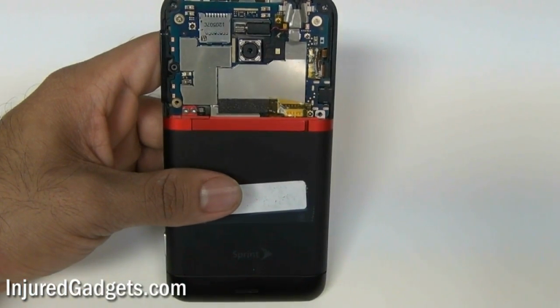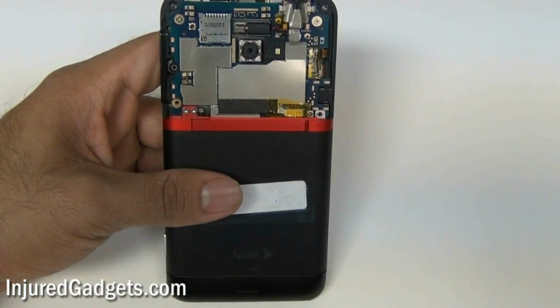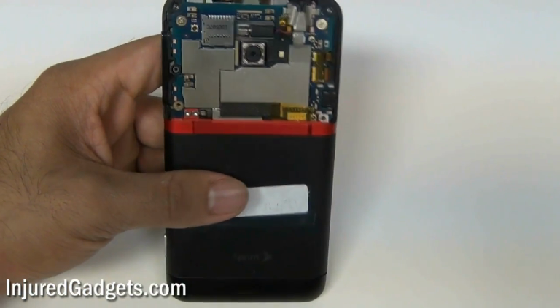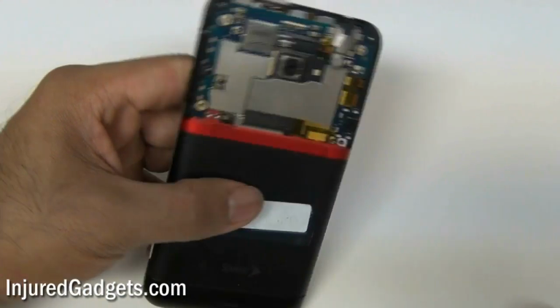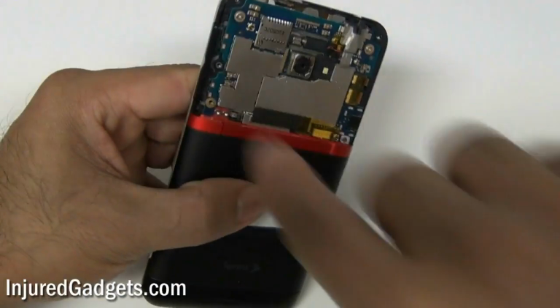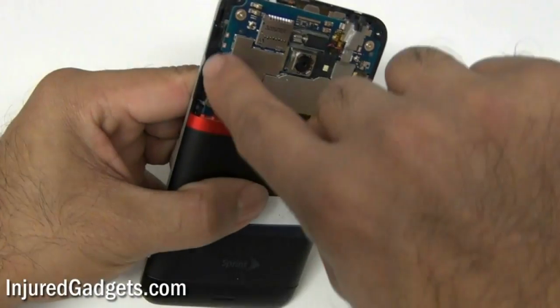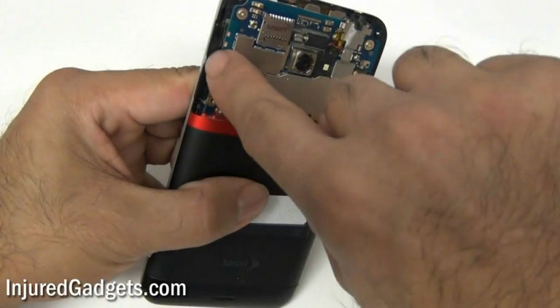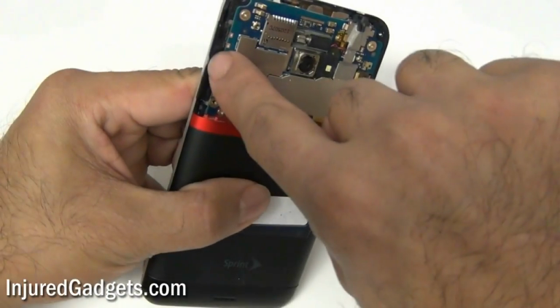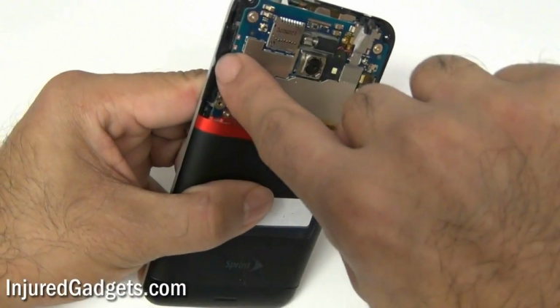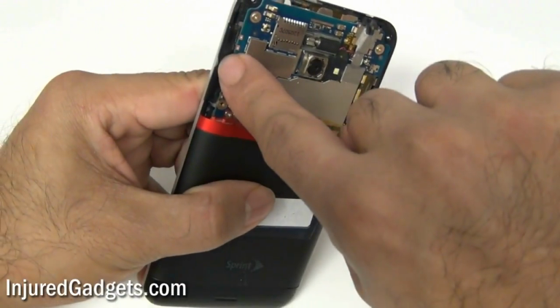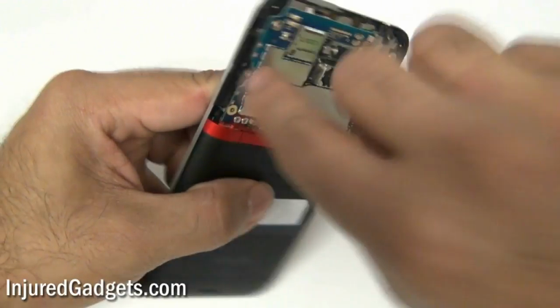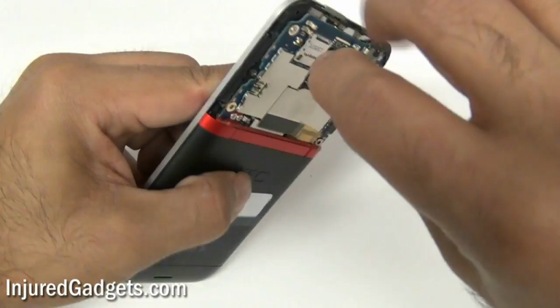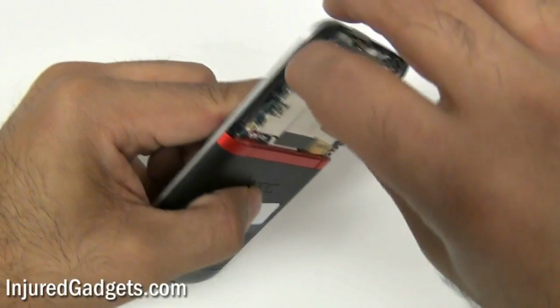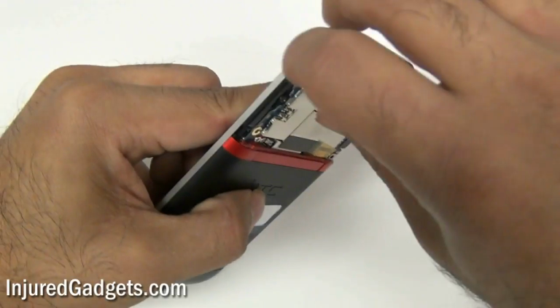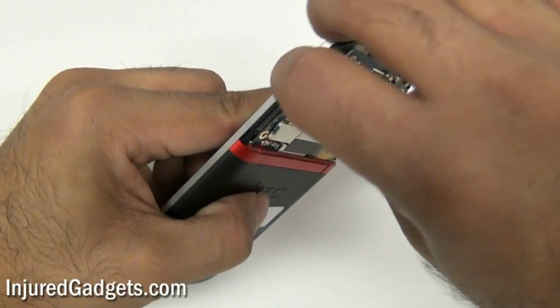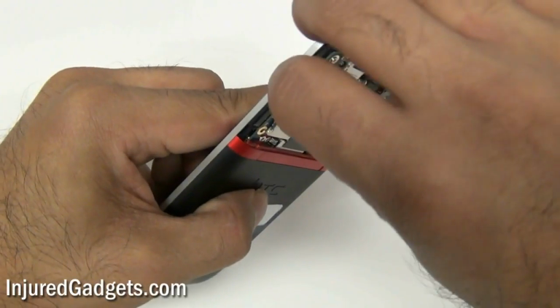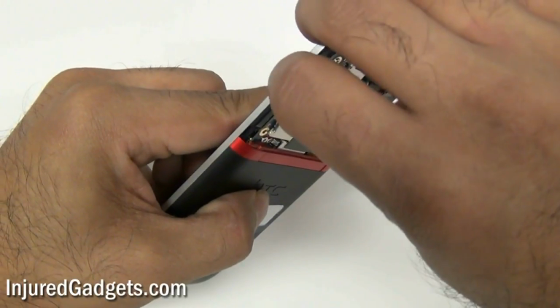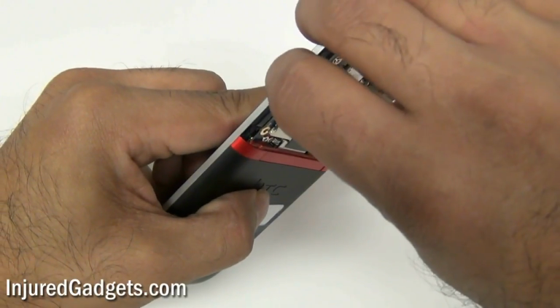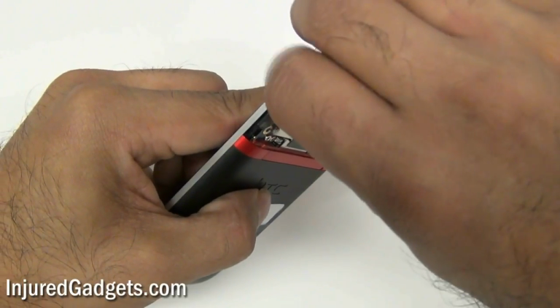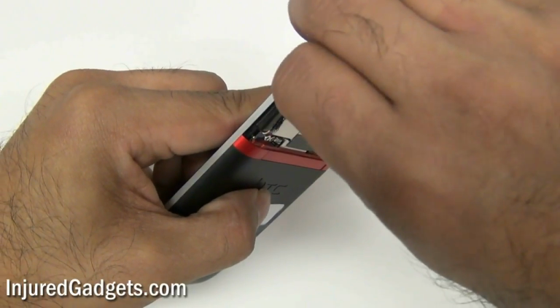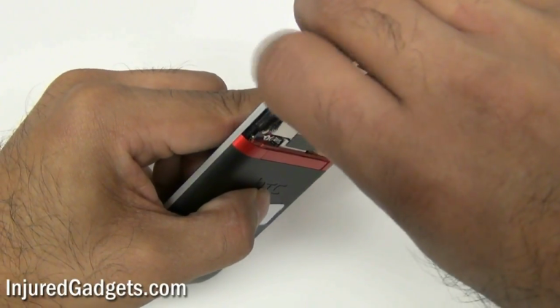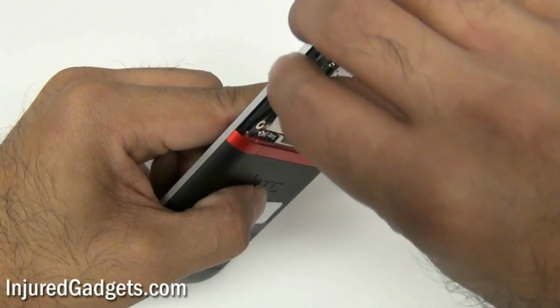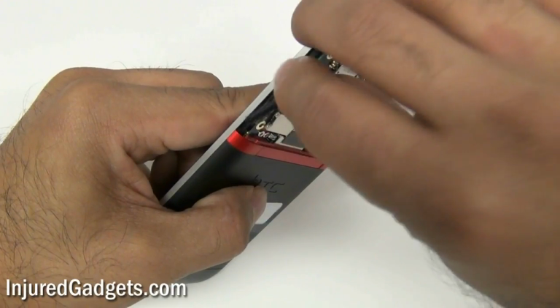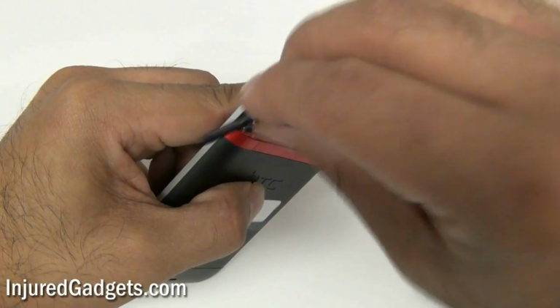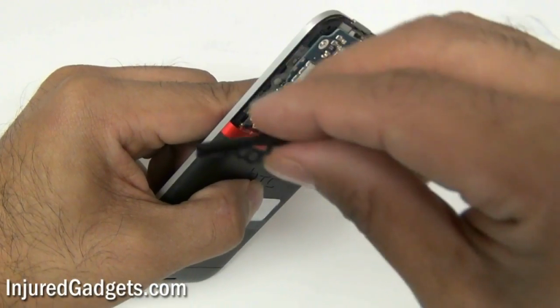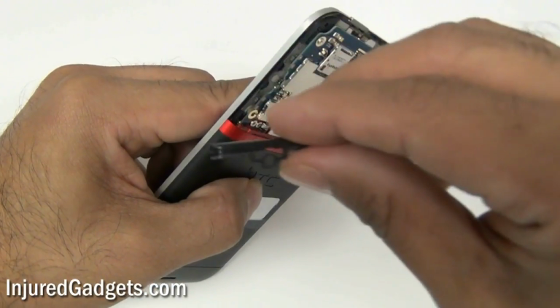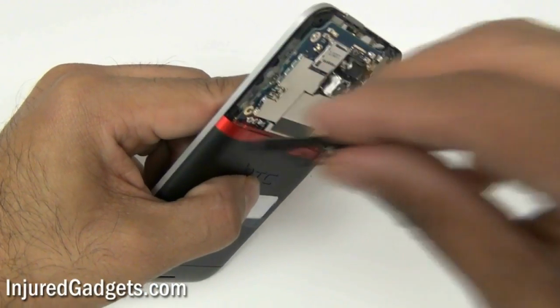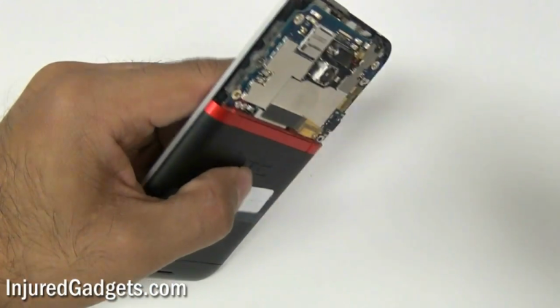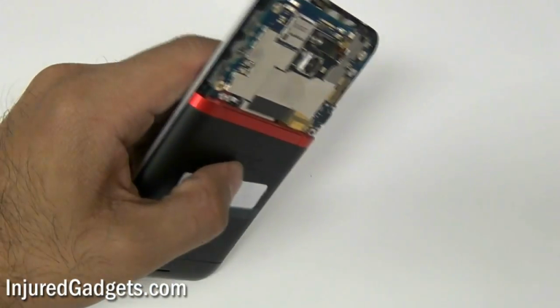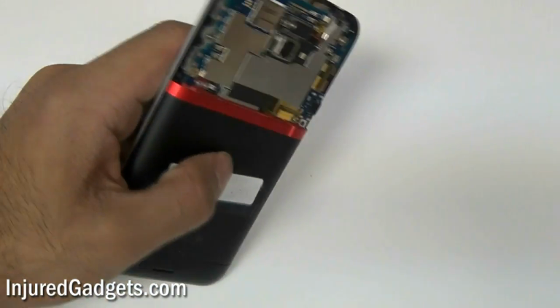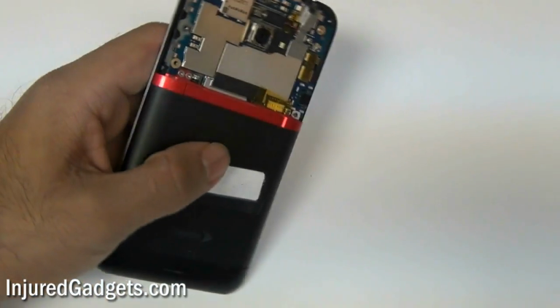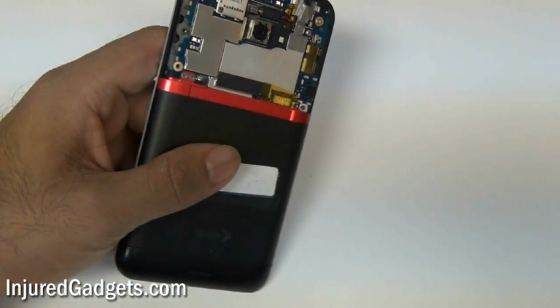With that clip removed, go ahead and remove the volume rocker. As shown right here, it should come right off.